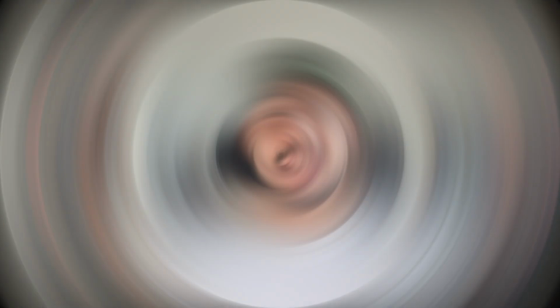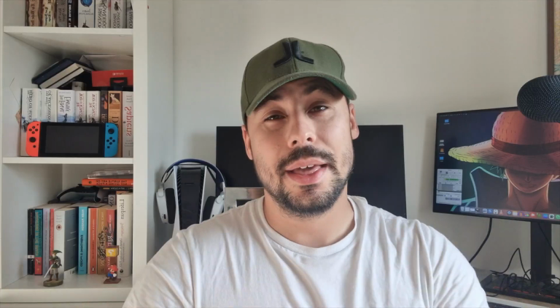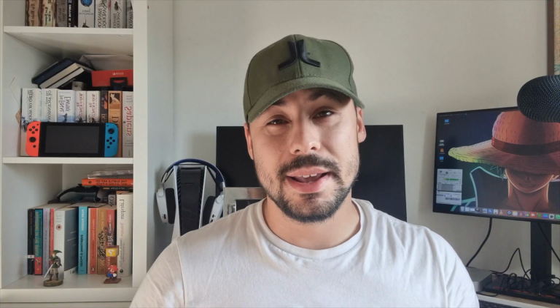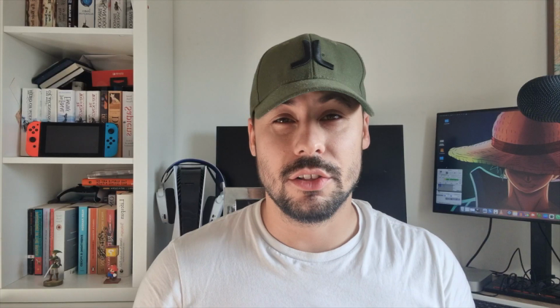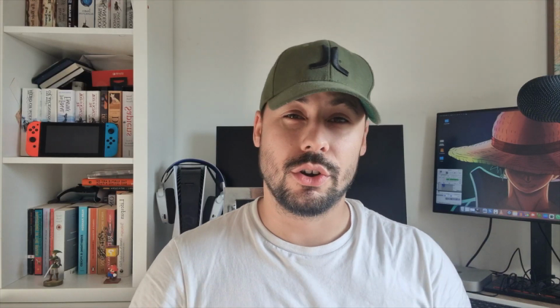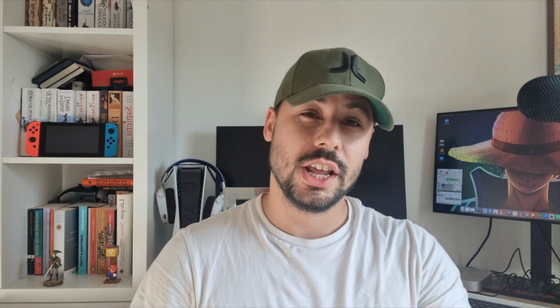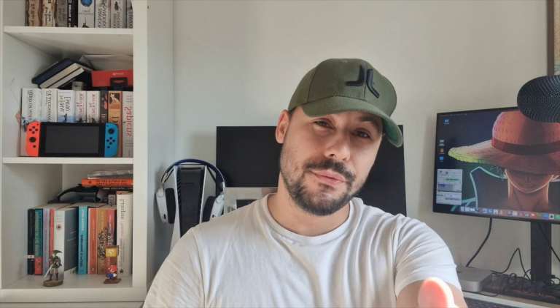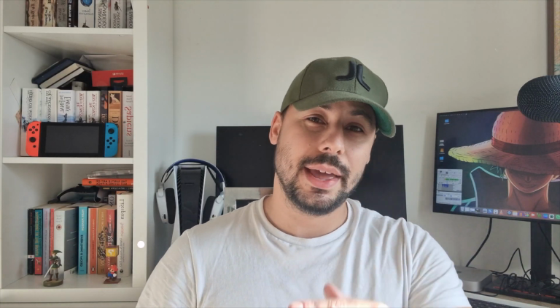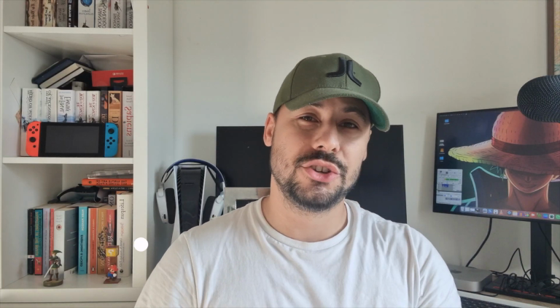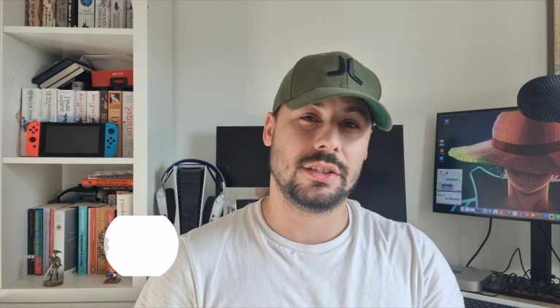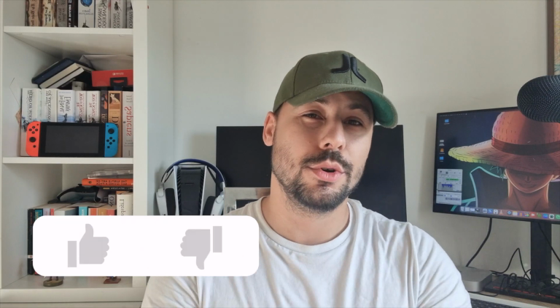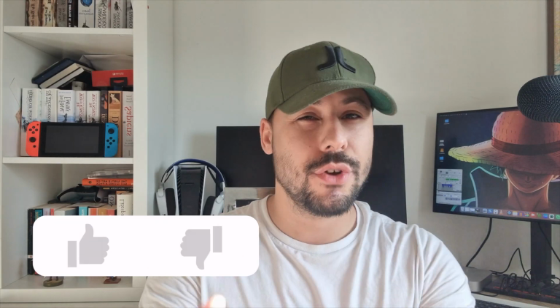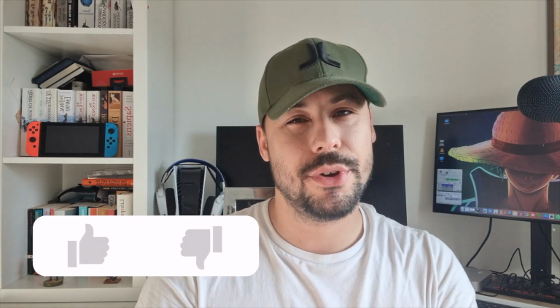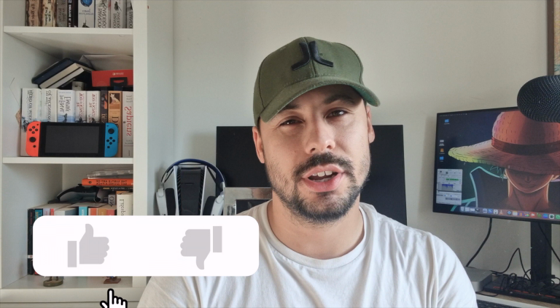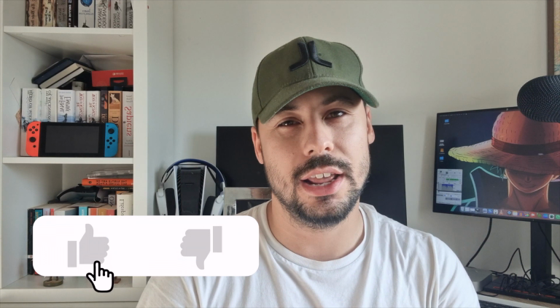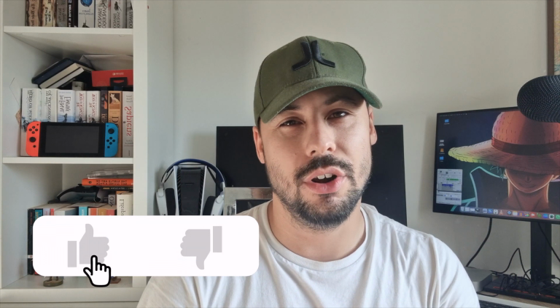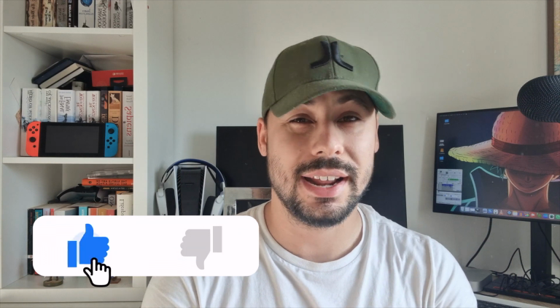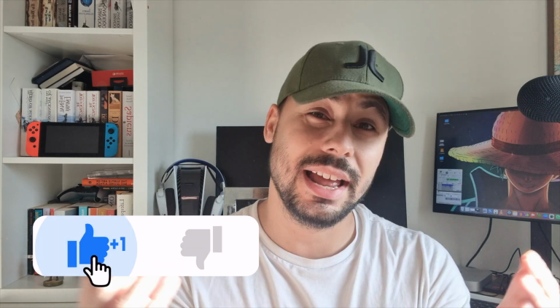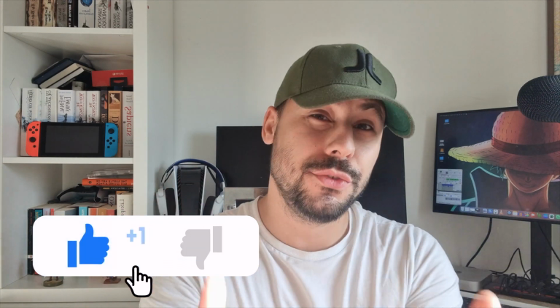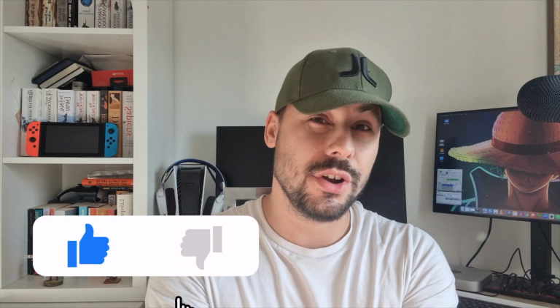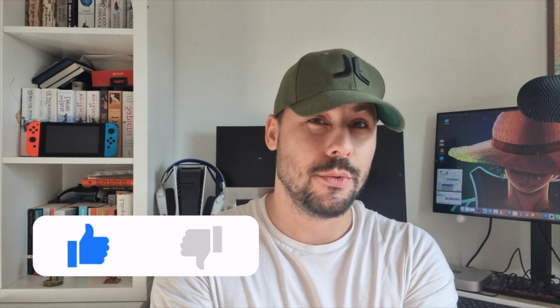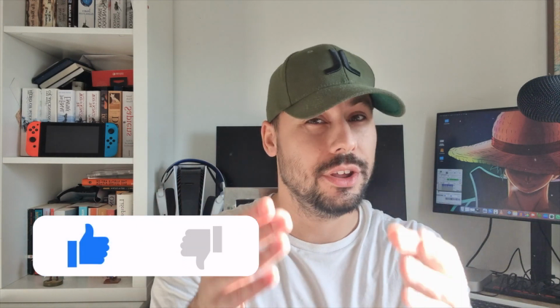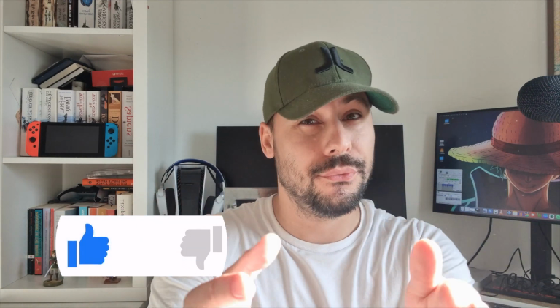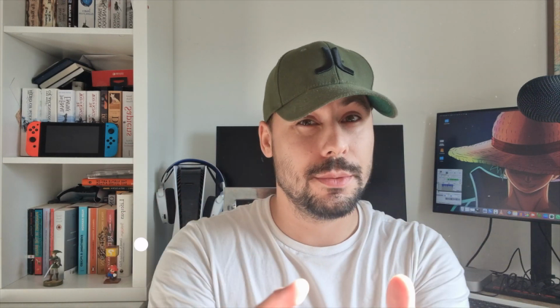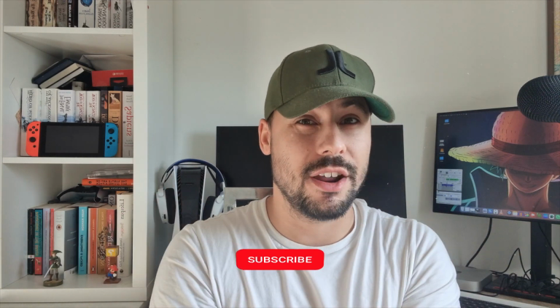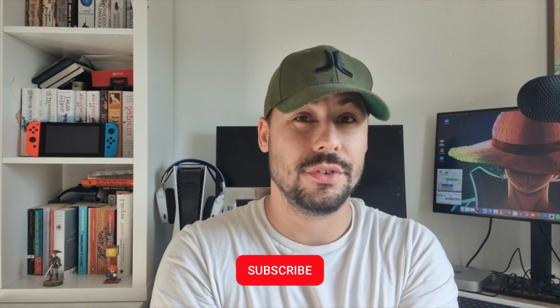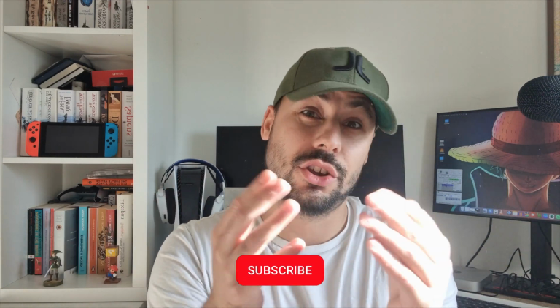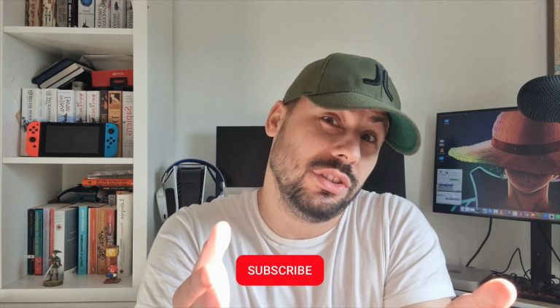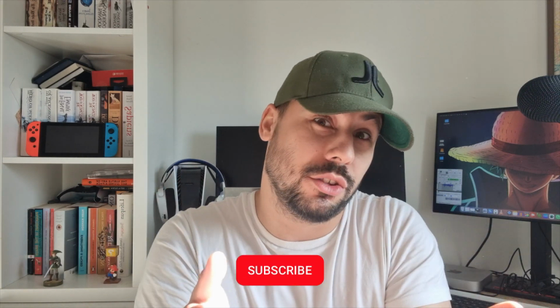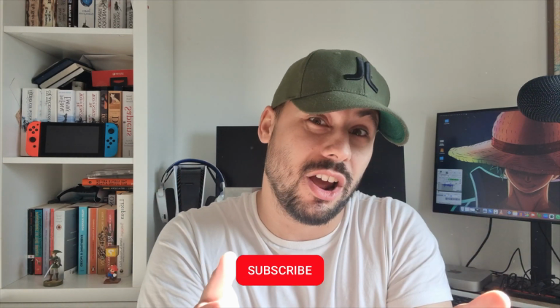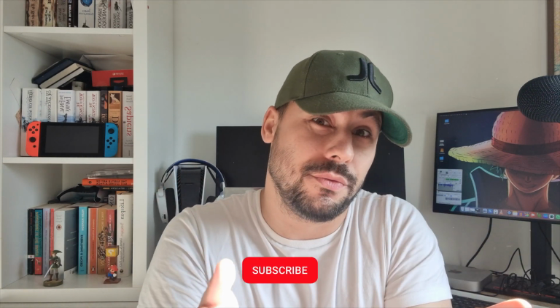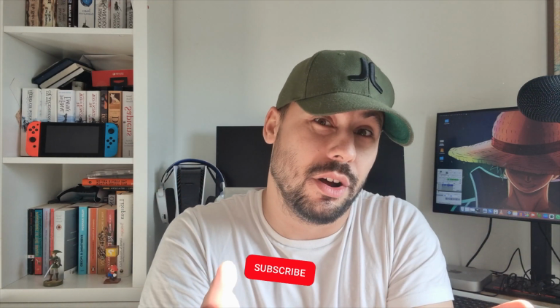Anyway, that's me done talking. If you found that interesting, I'd really appreciate a like, and if you're feeling brave, you can also subscribe.